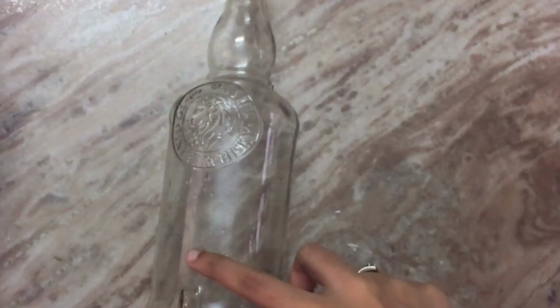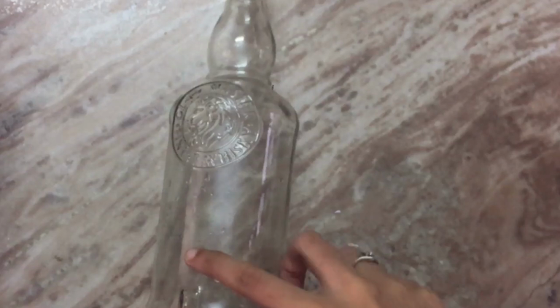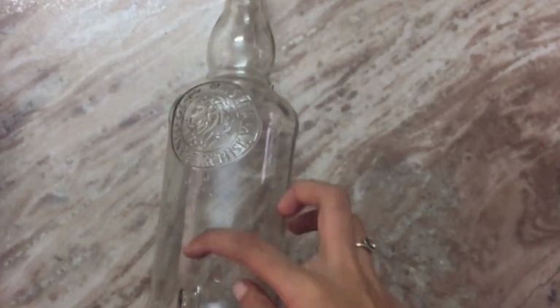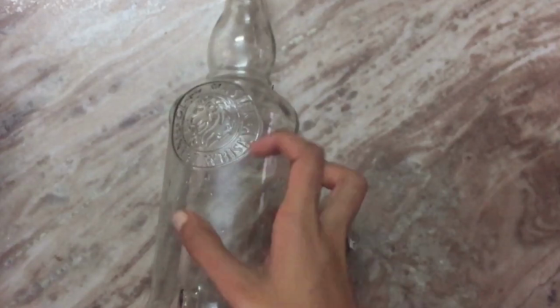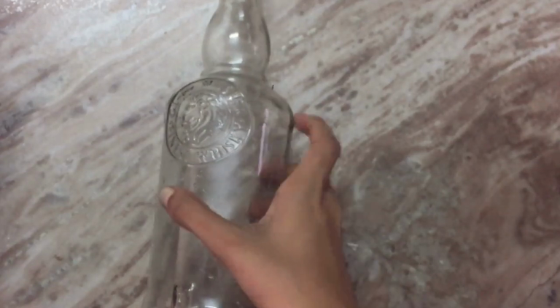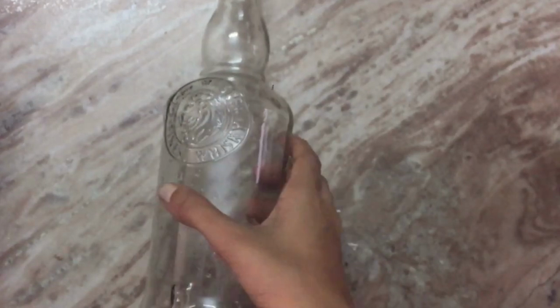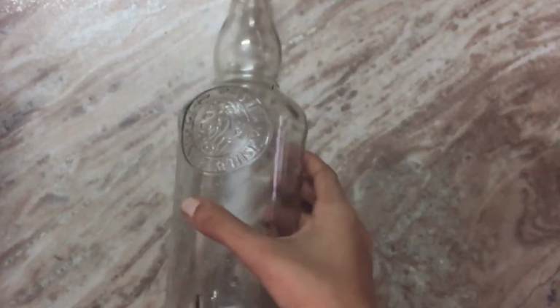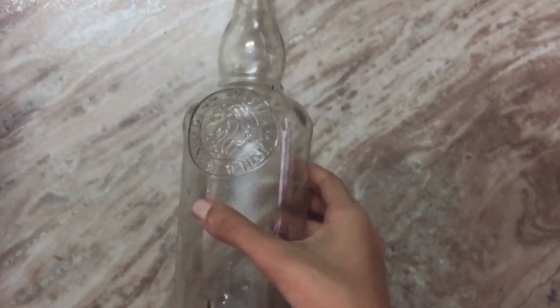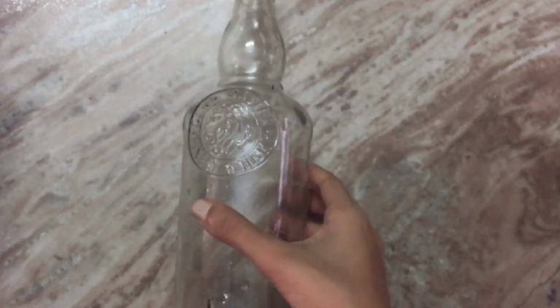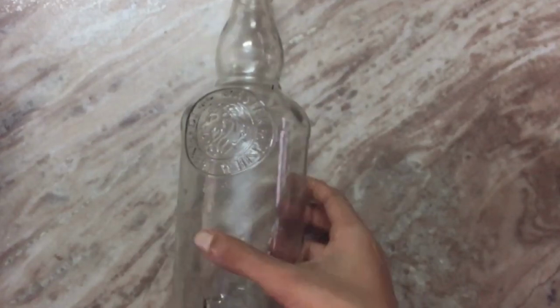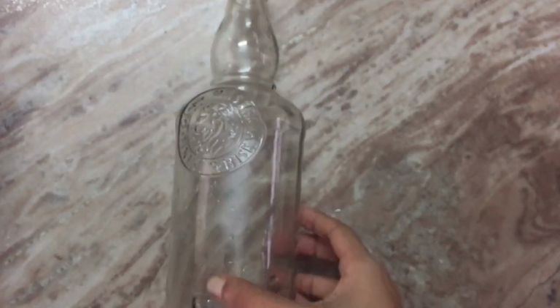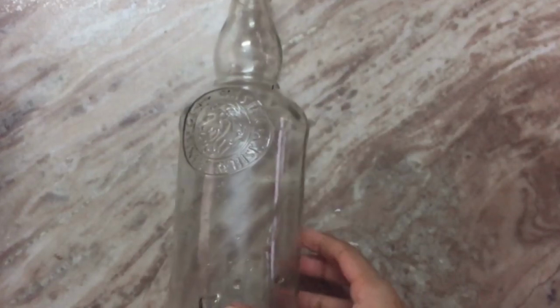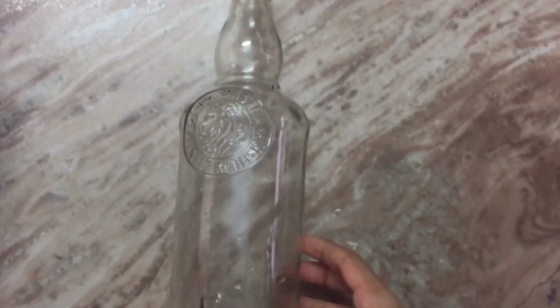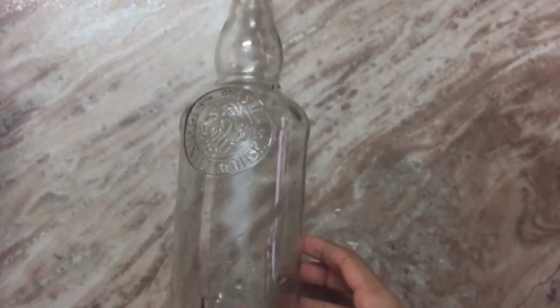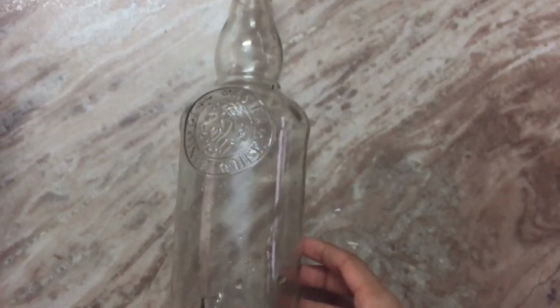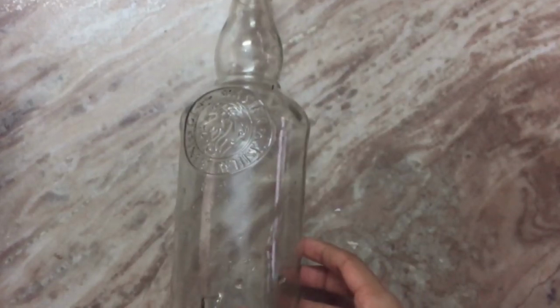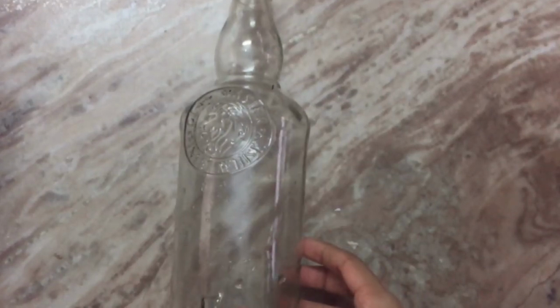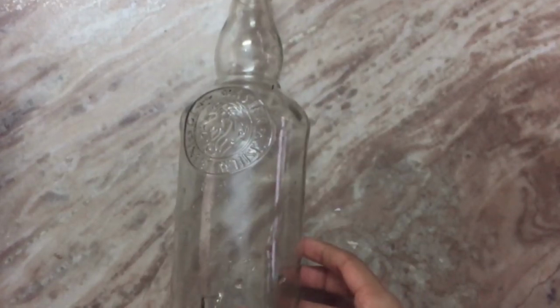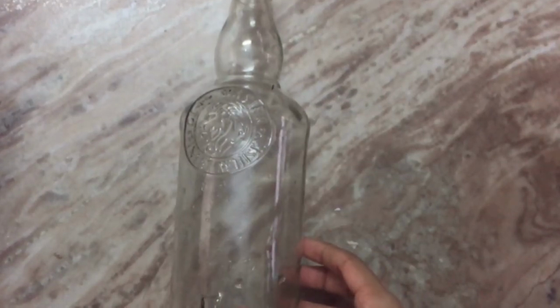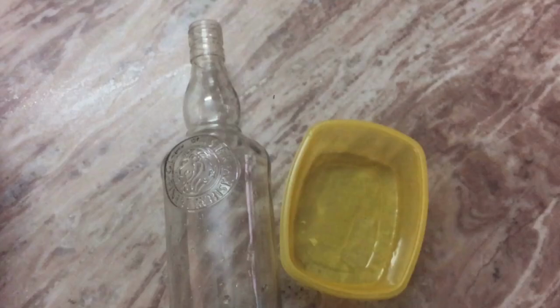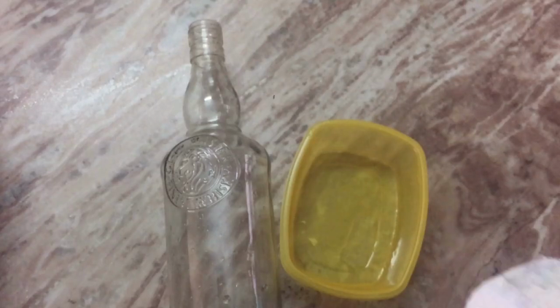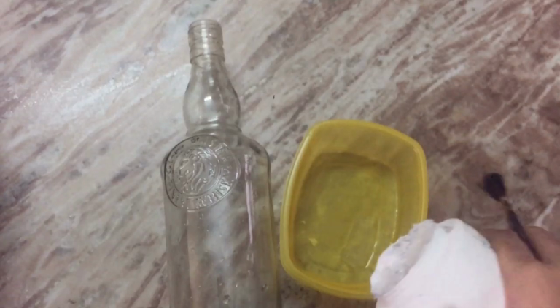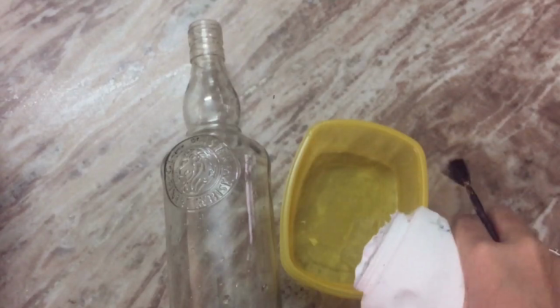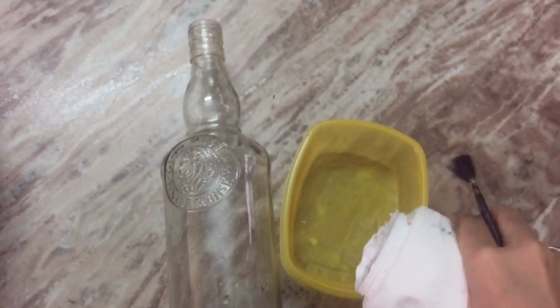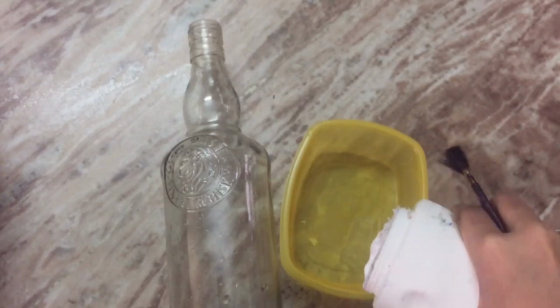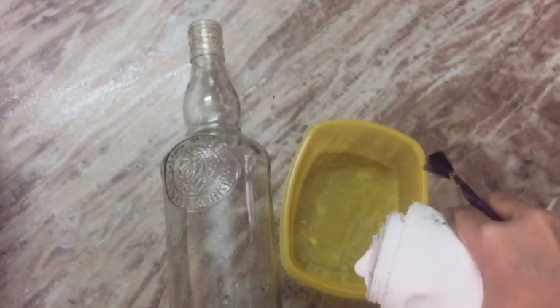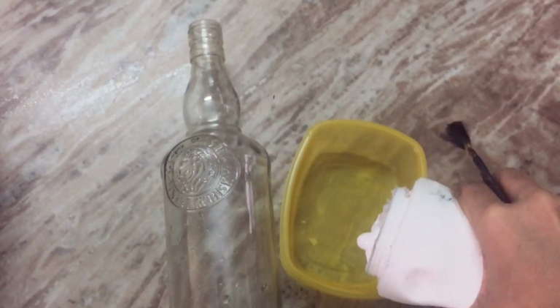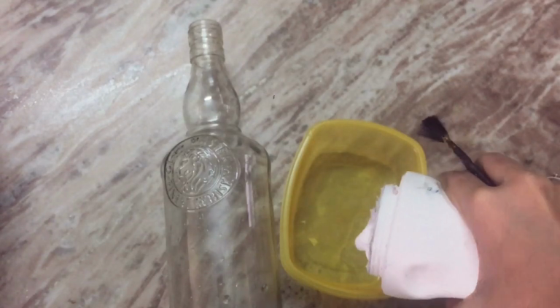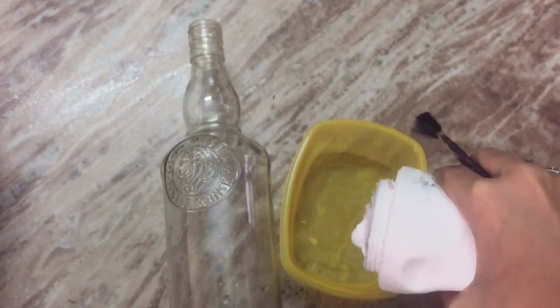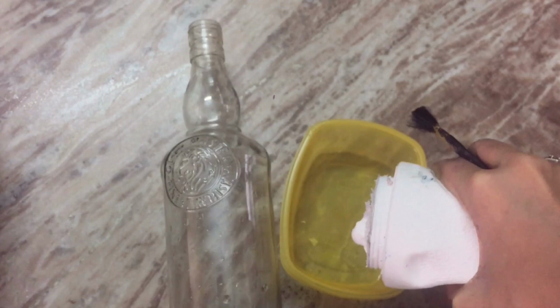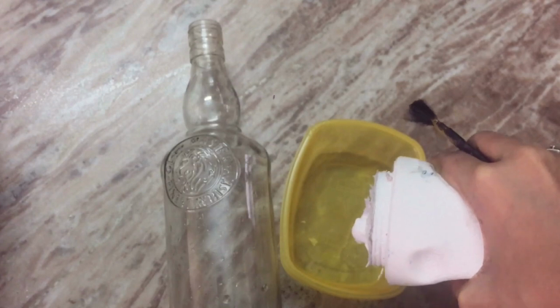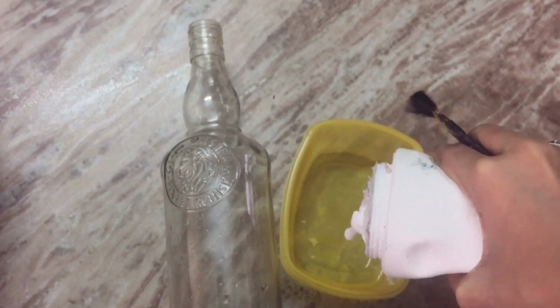Hello friends, welcome to my channel. I am here to do bottle craft. I am going to use a bottle.